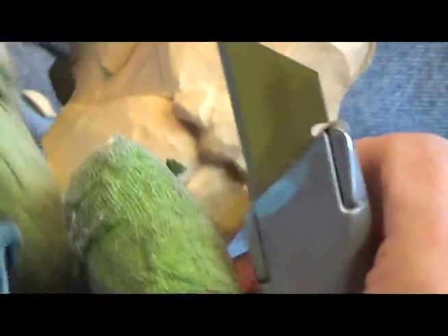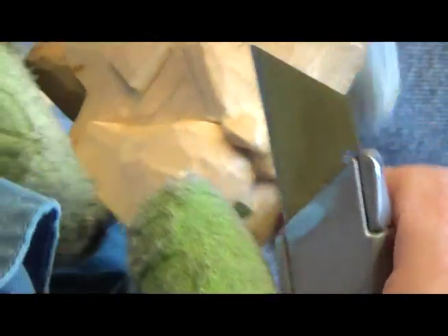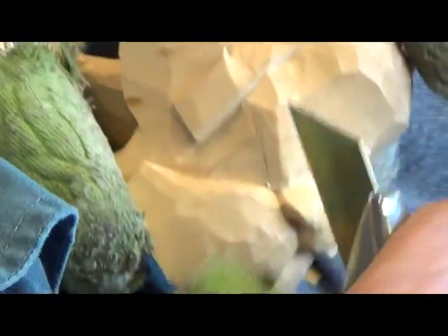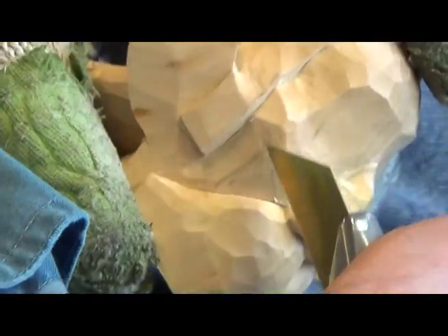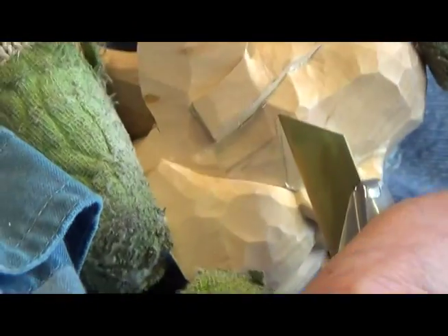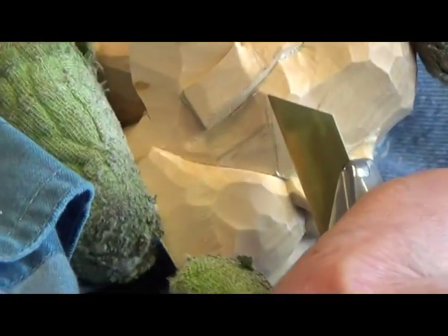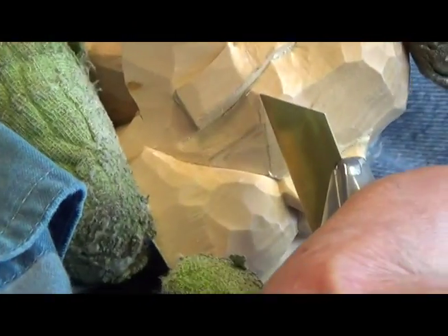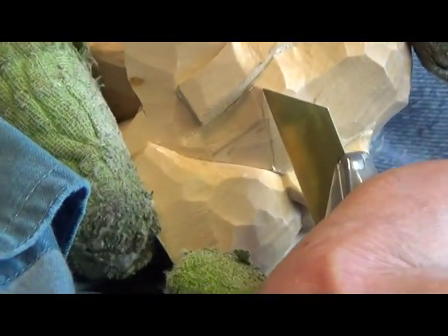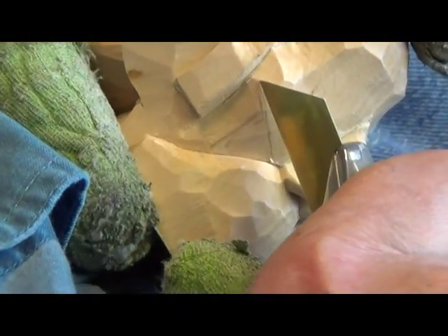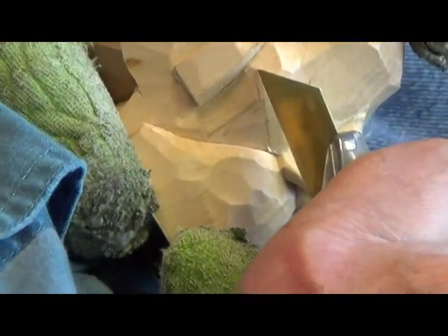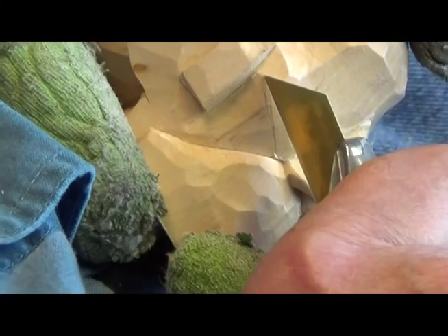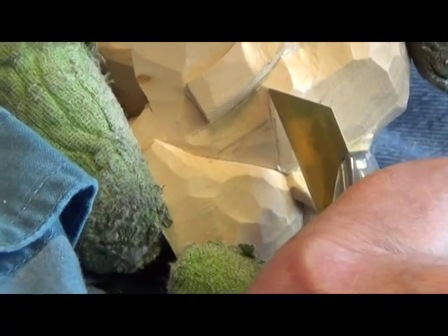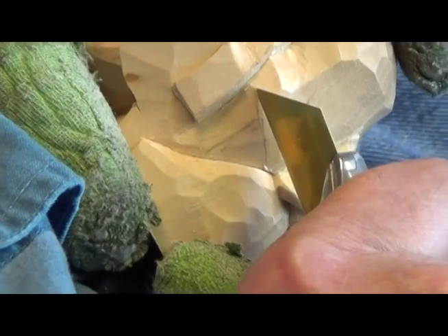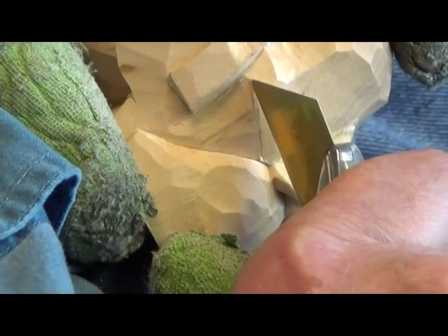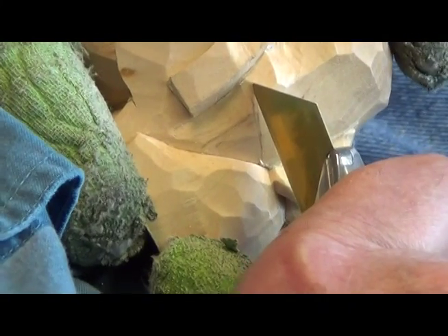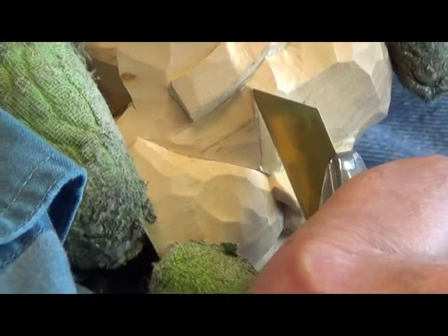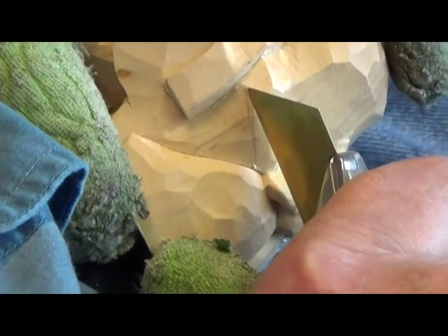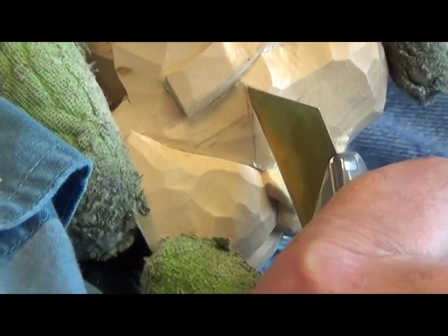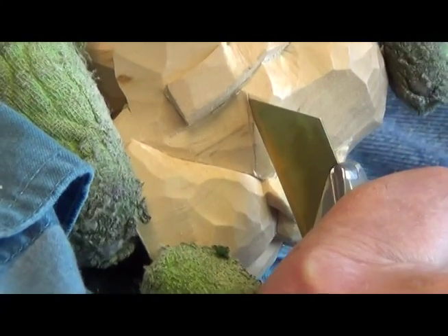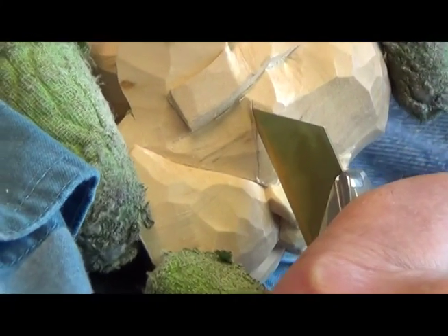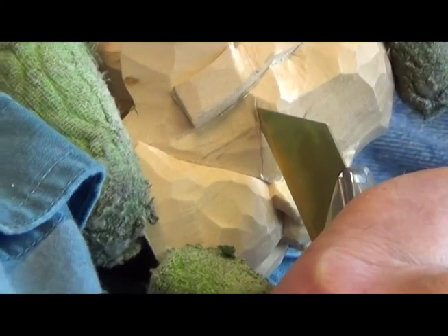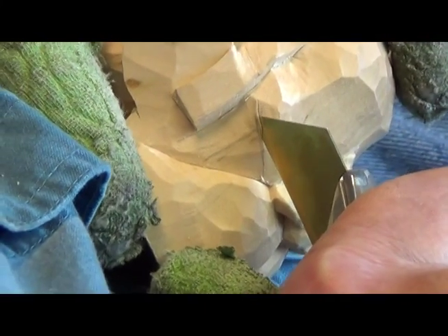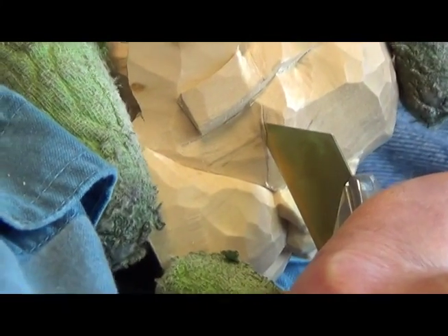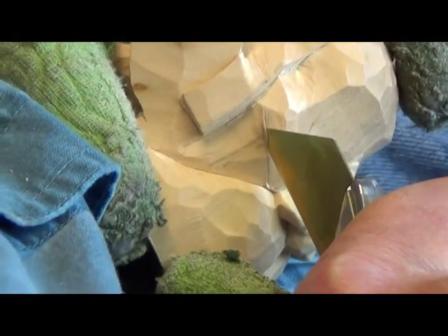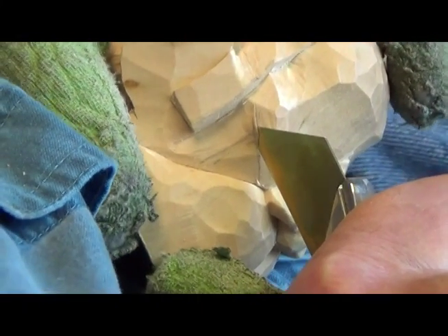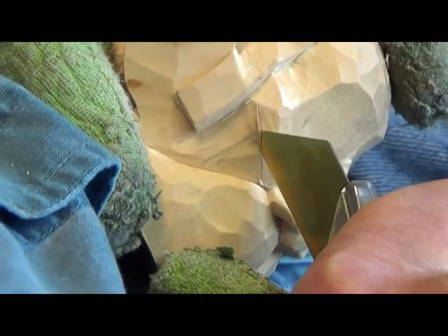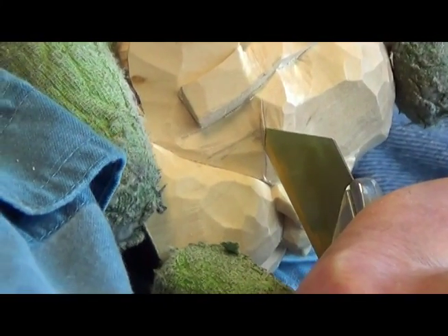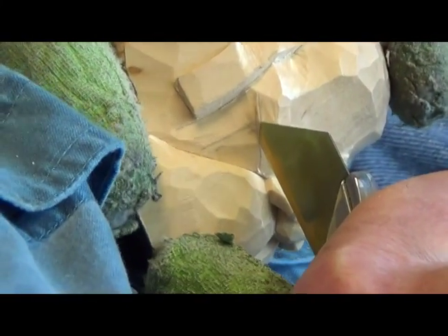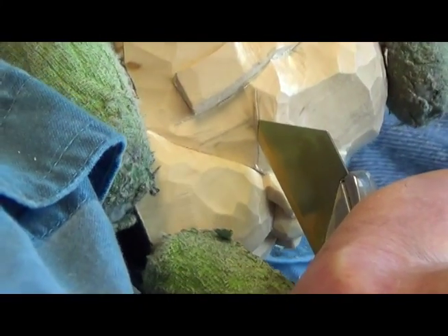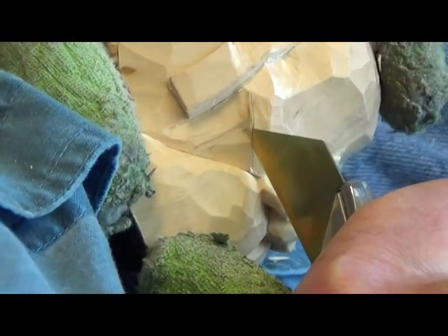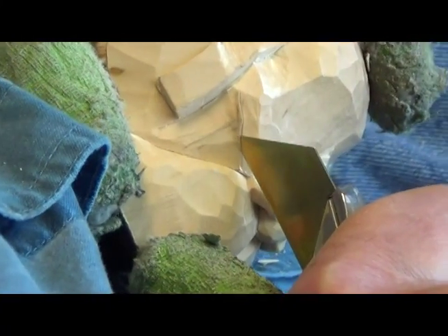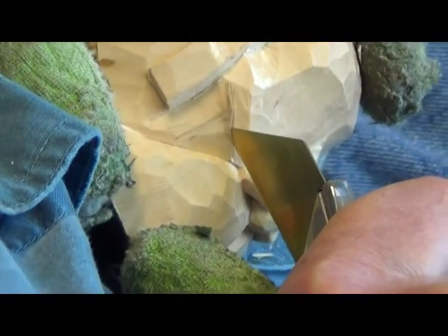And then we'll do the same over here. Again, shallow up here, go down deep, and then come back out.